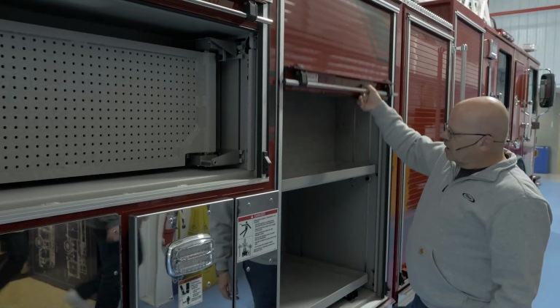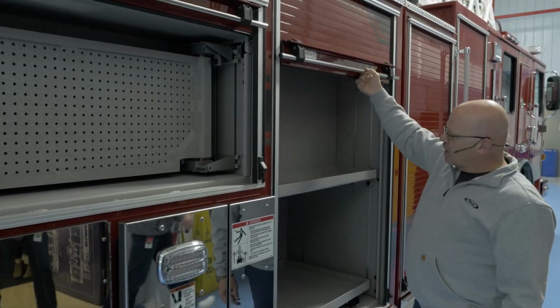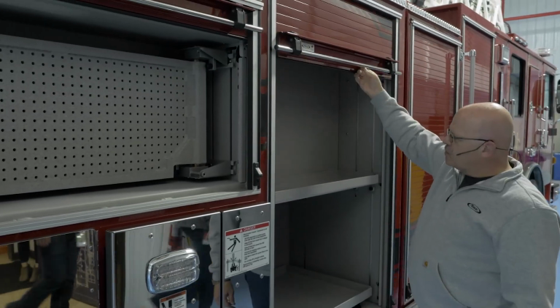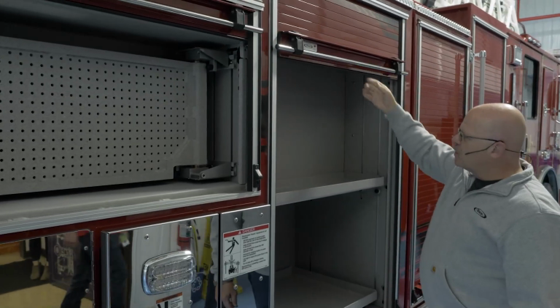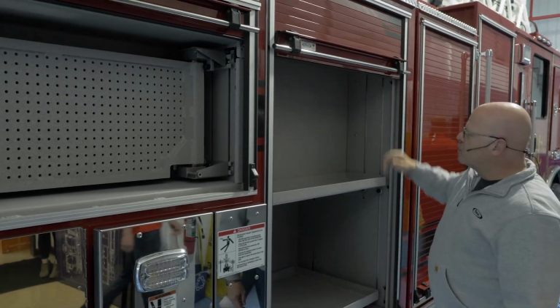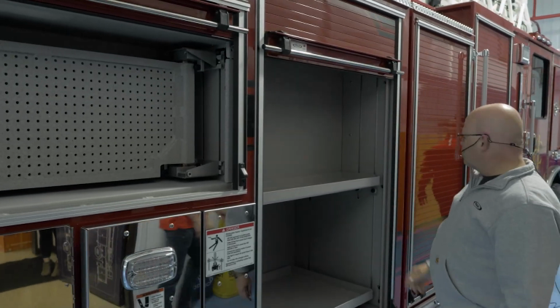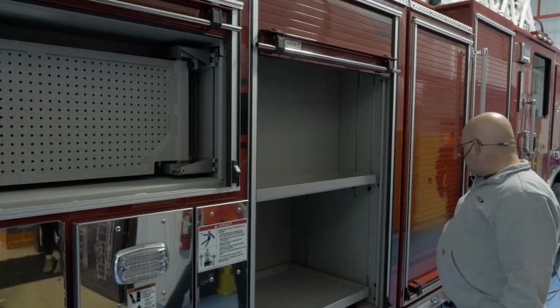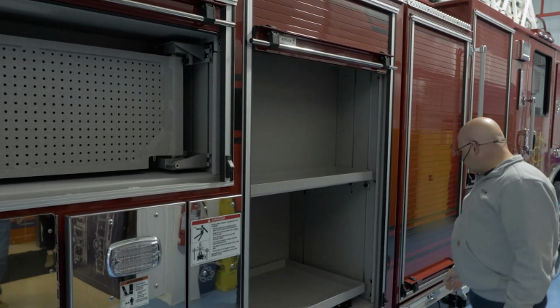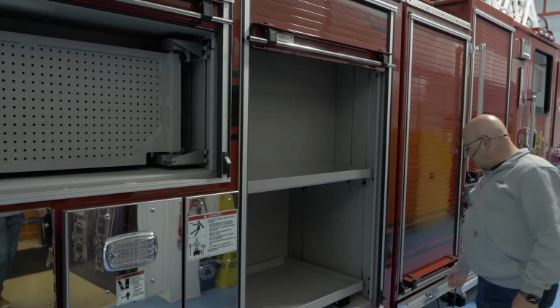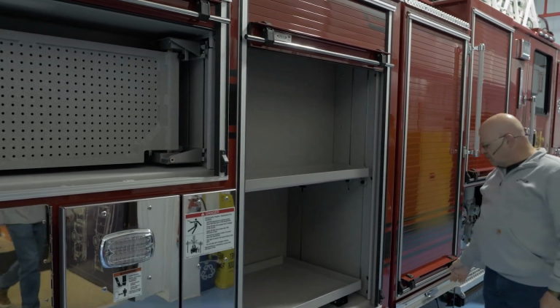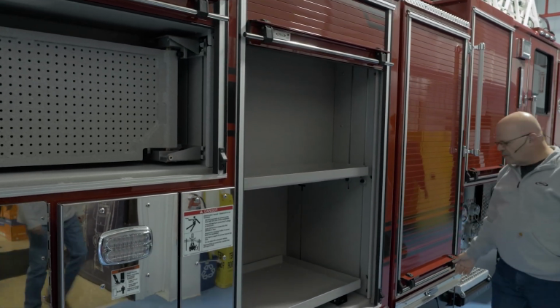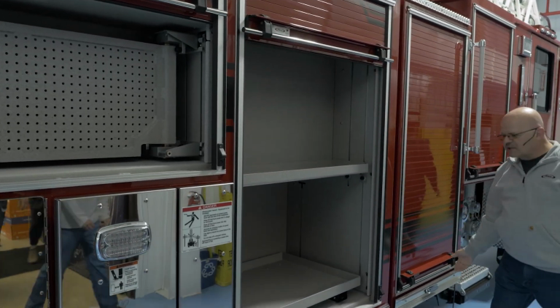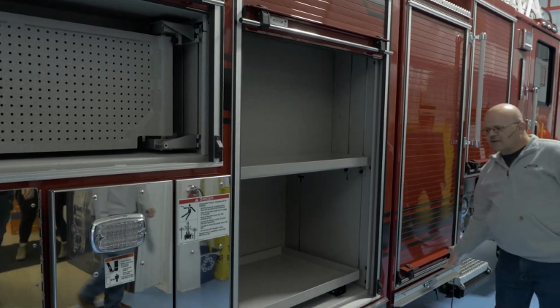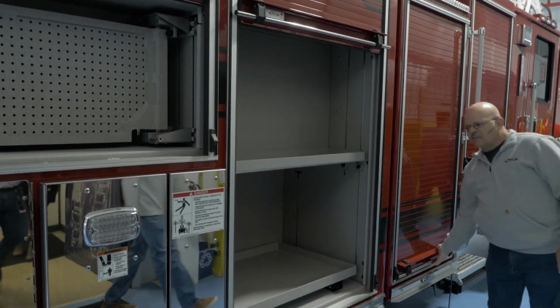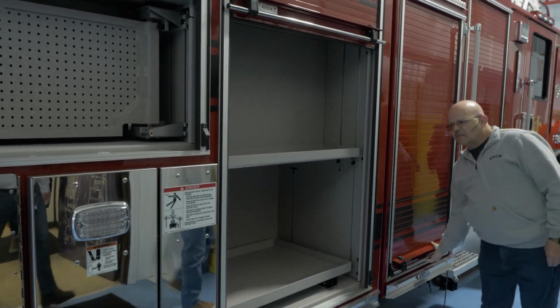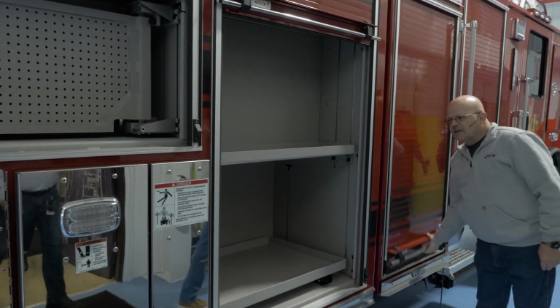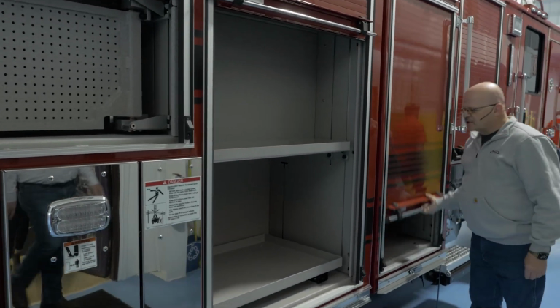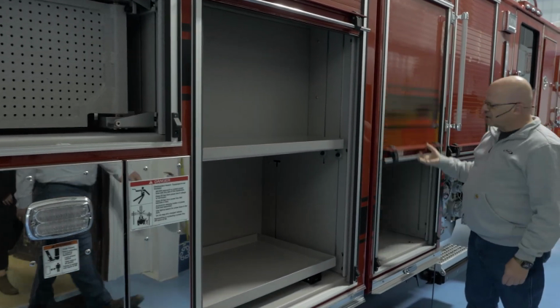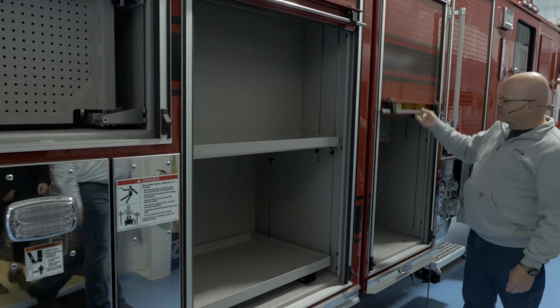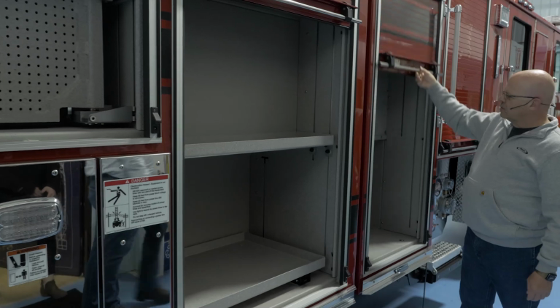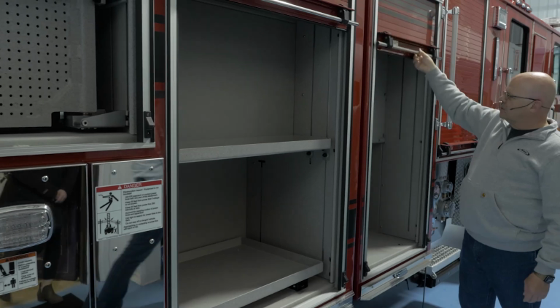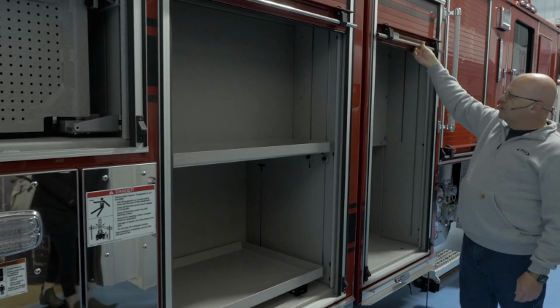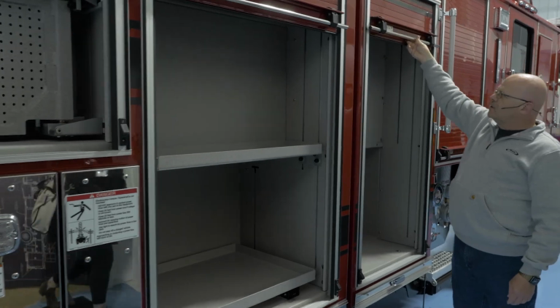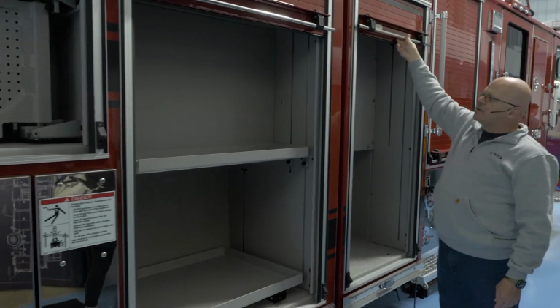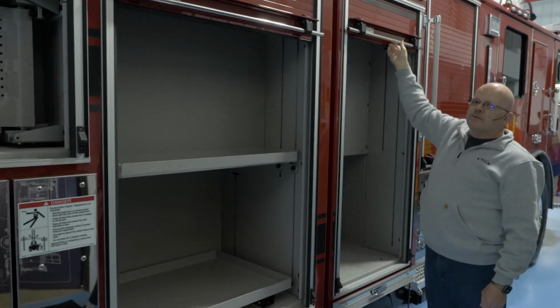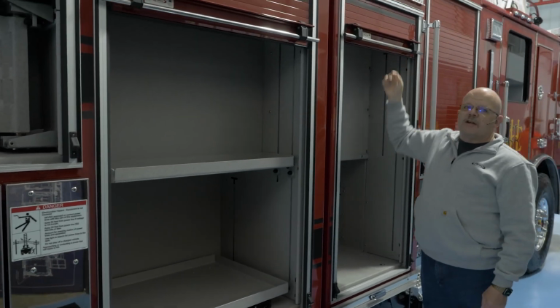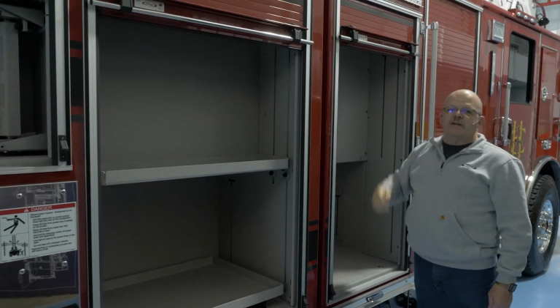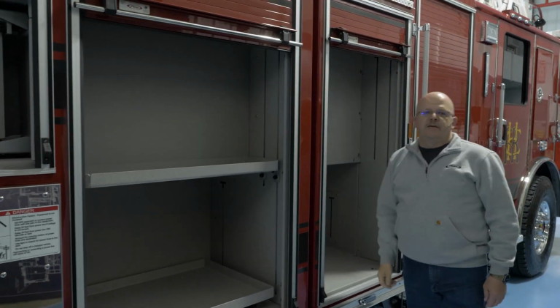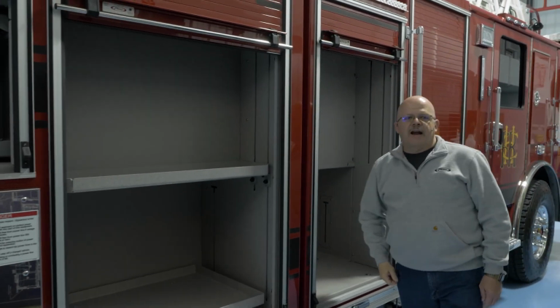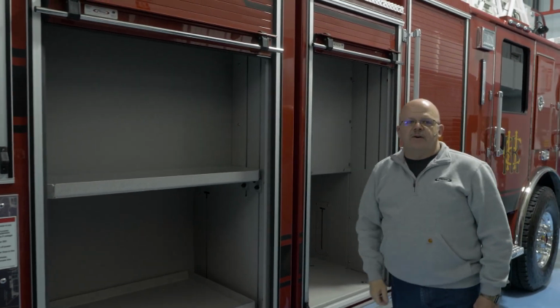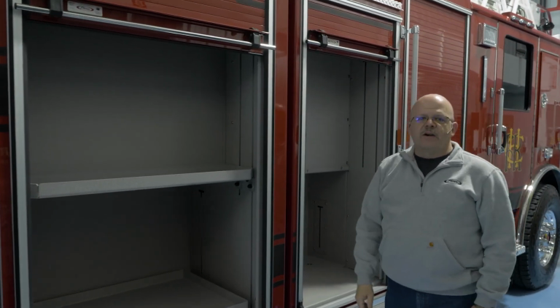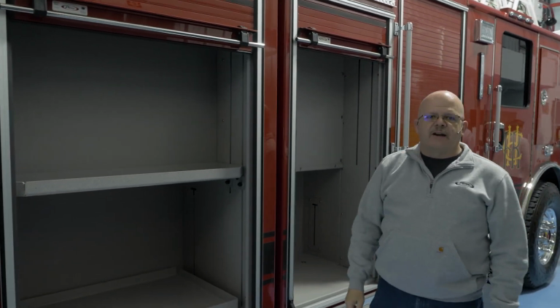Moving through, we have pretty much standard compartmentation here — nothing out of the ordinary.